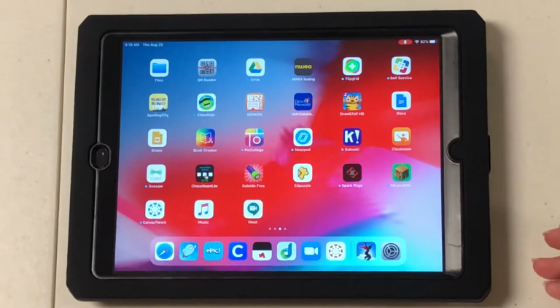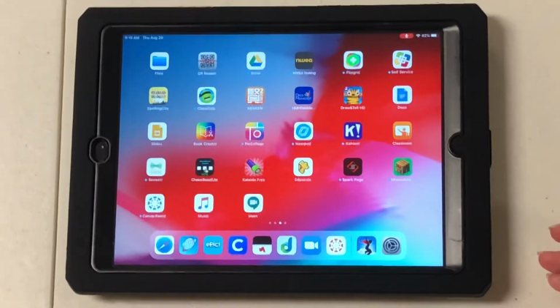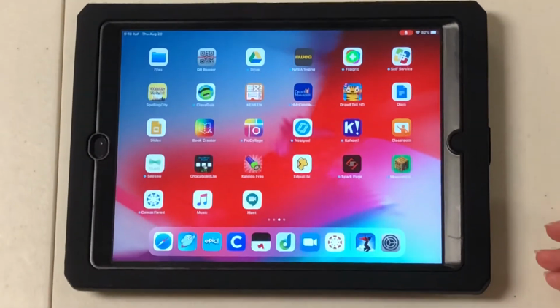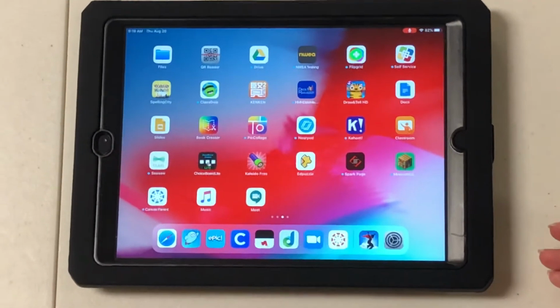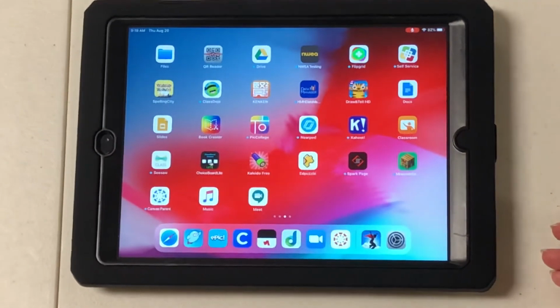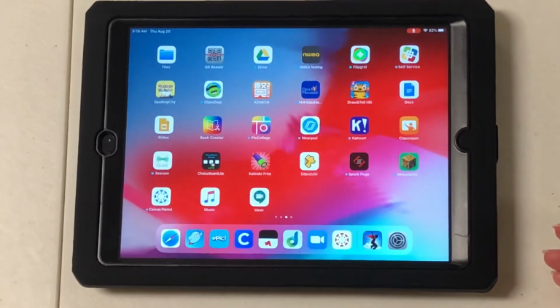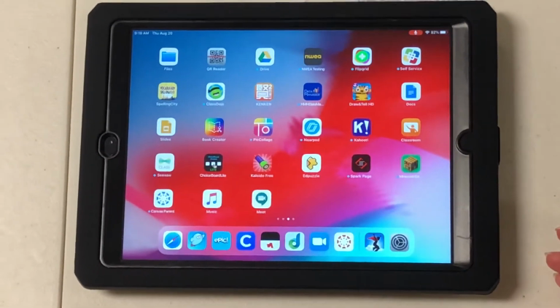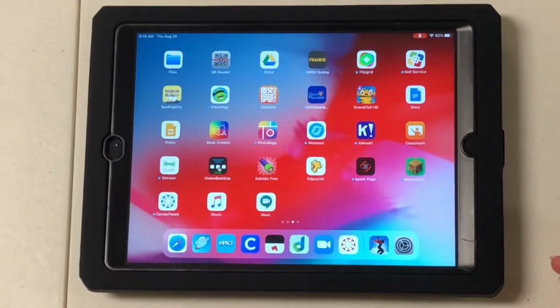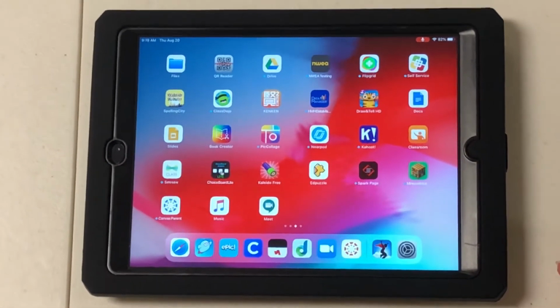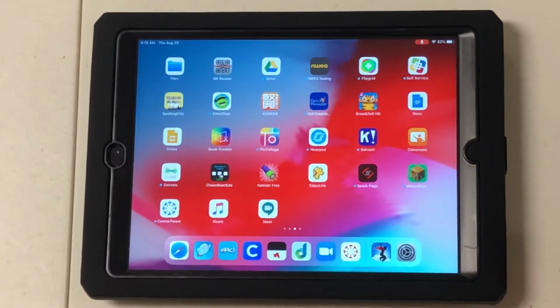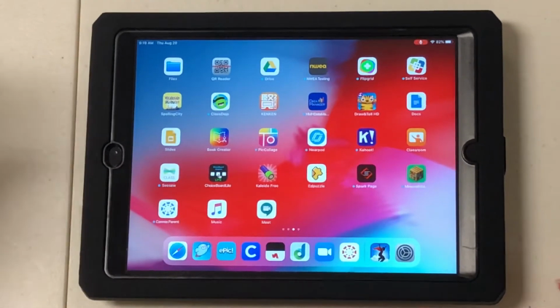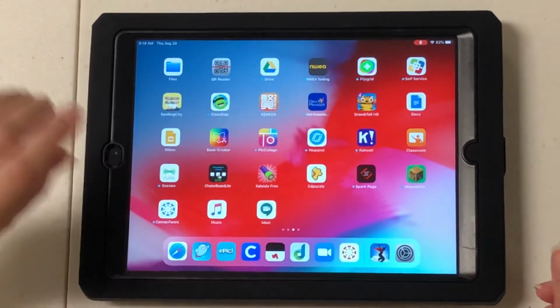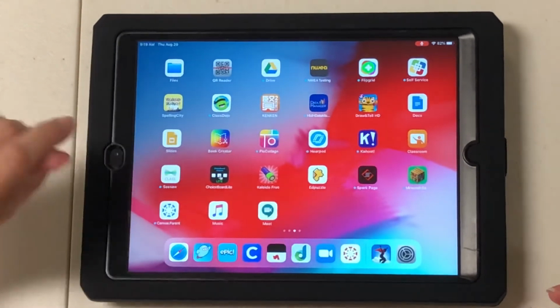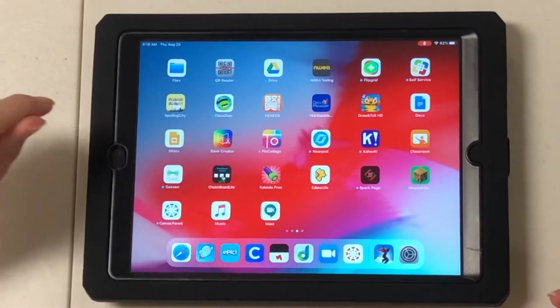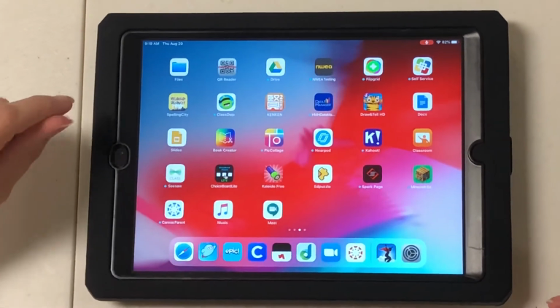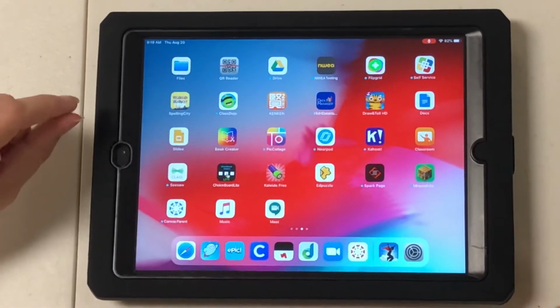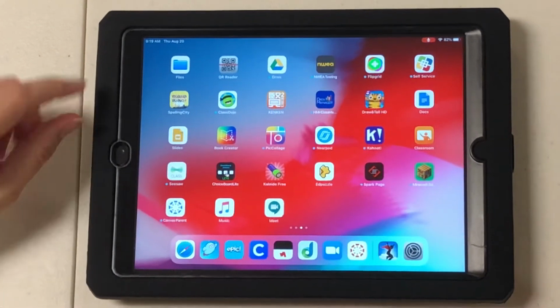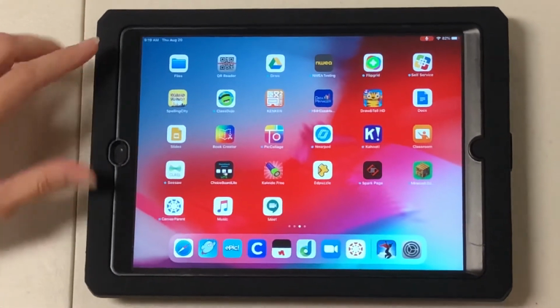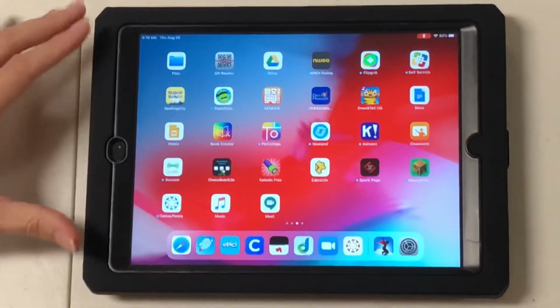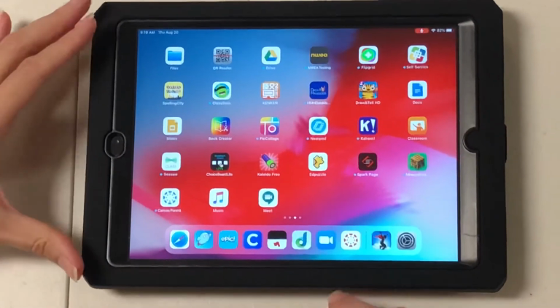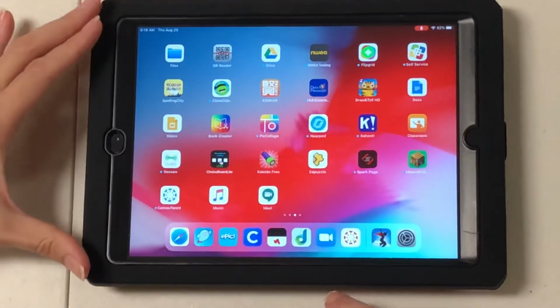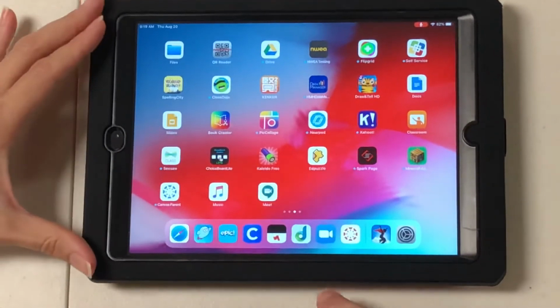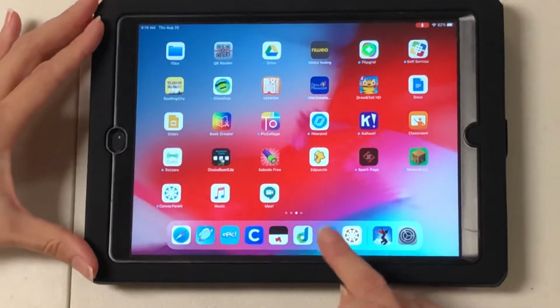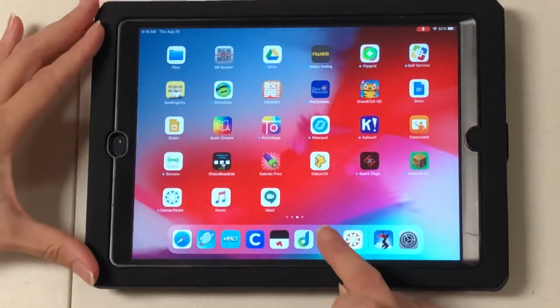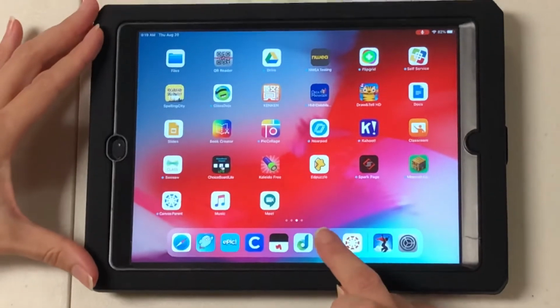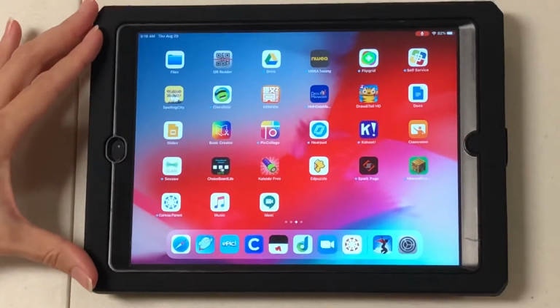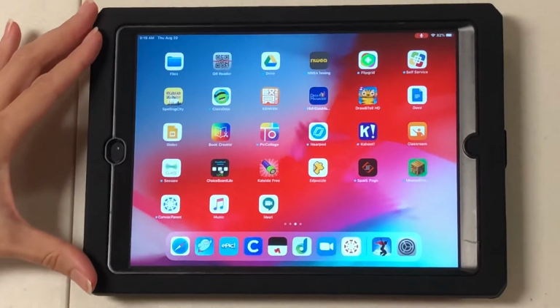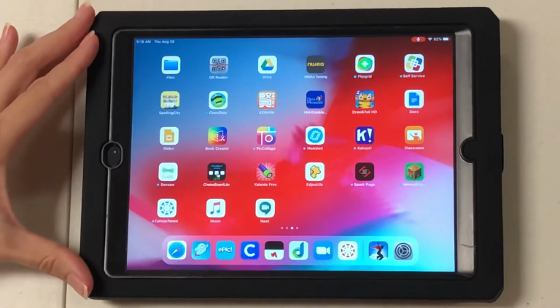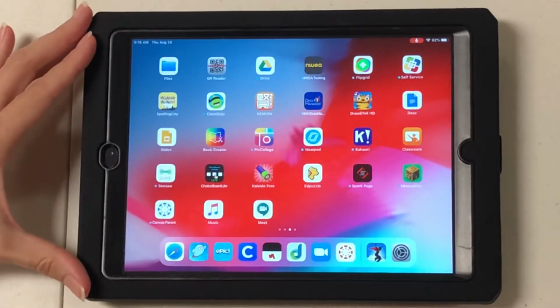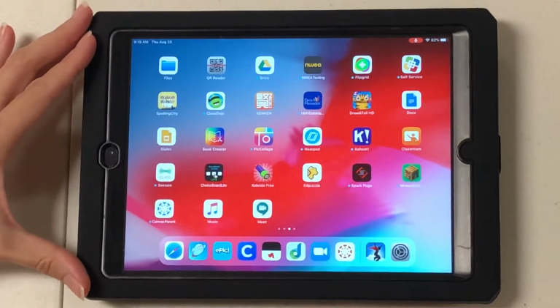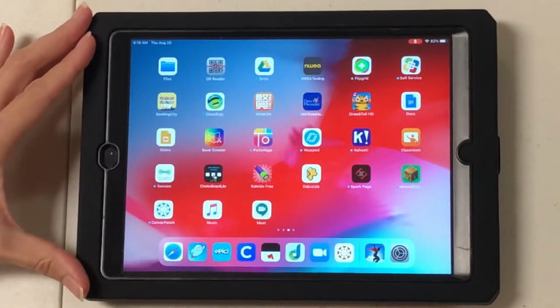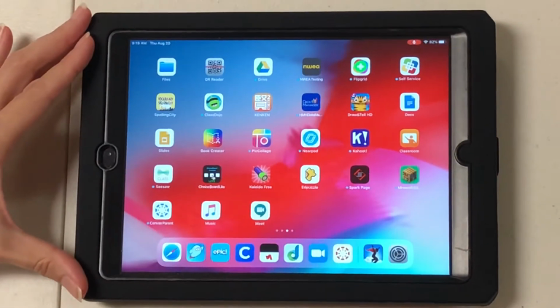Today I'm going to show you how your students can be in Zoom and also join in Canvas at the same time on an iPad.